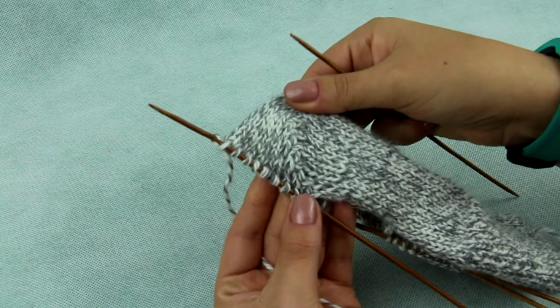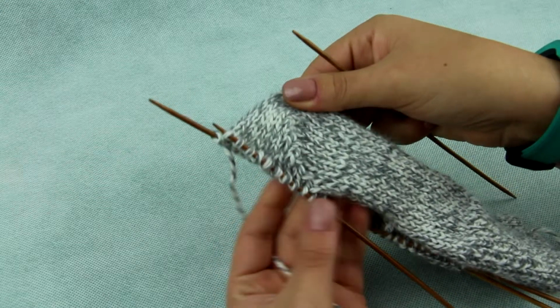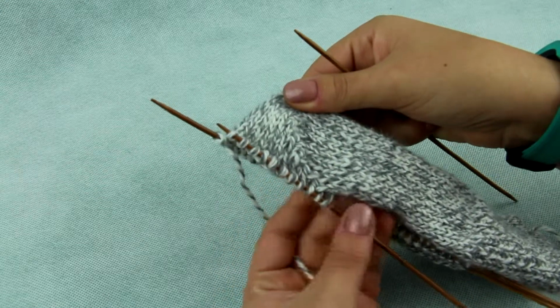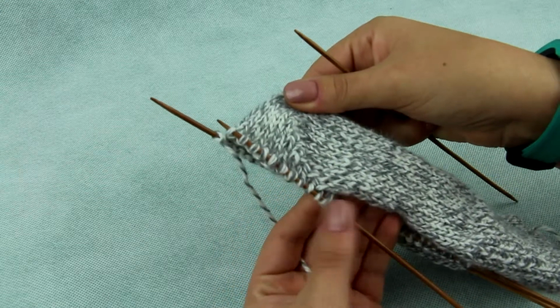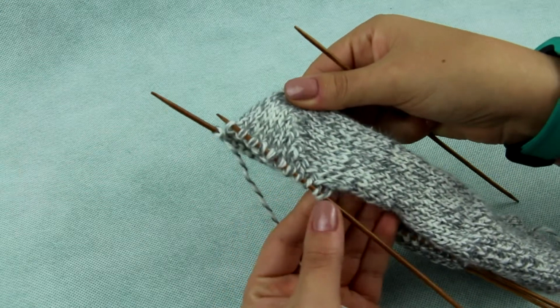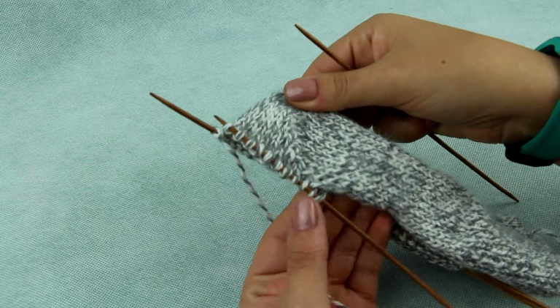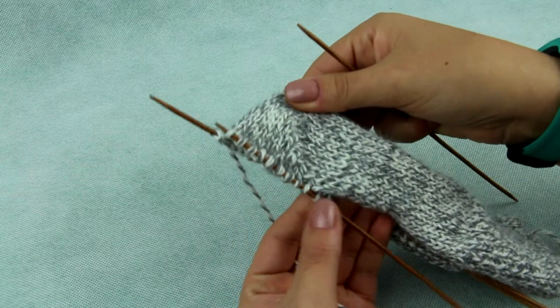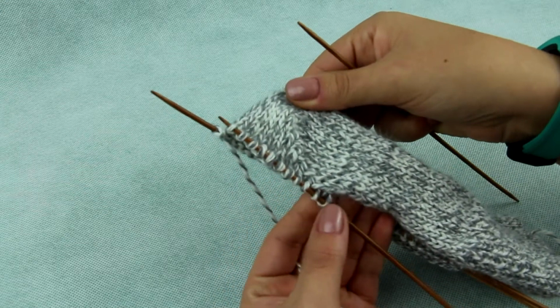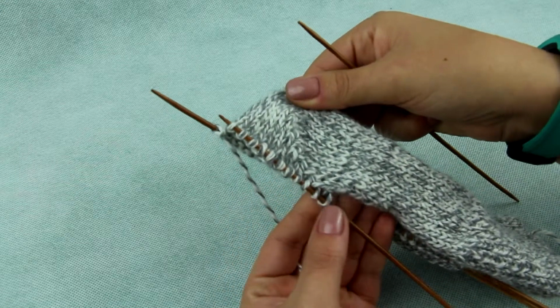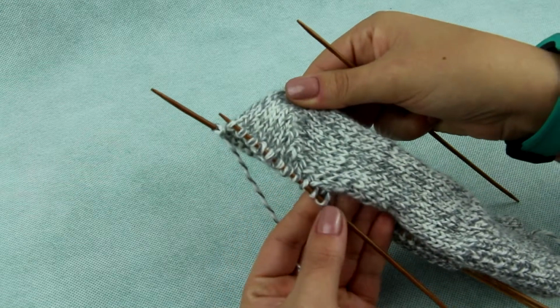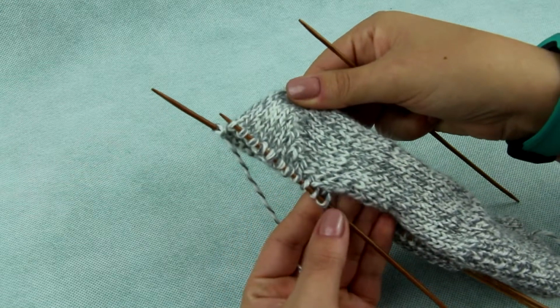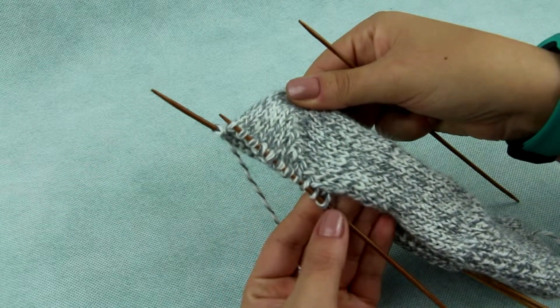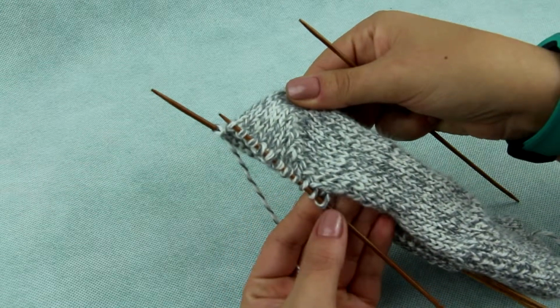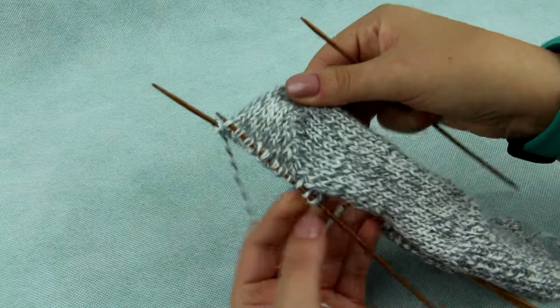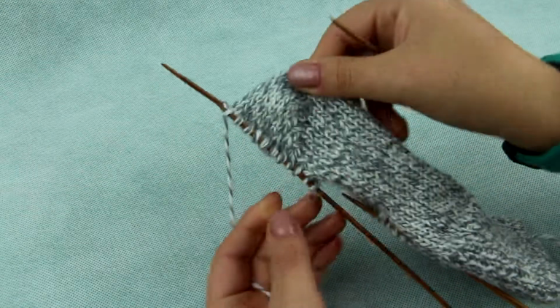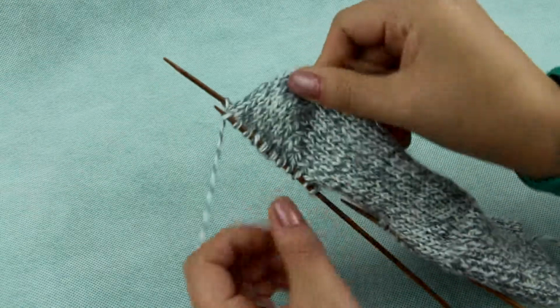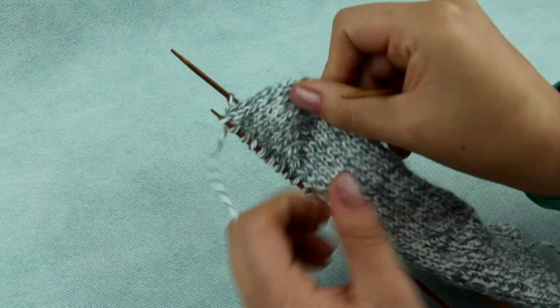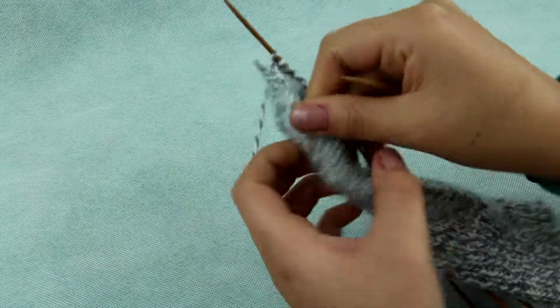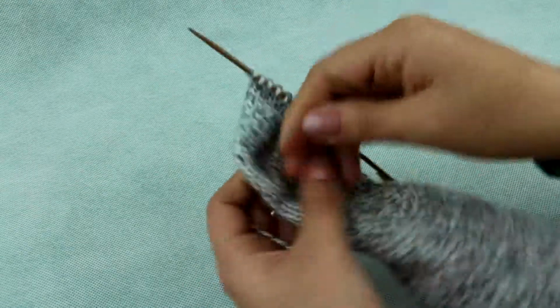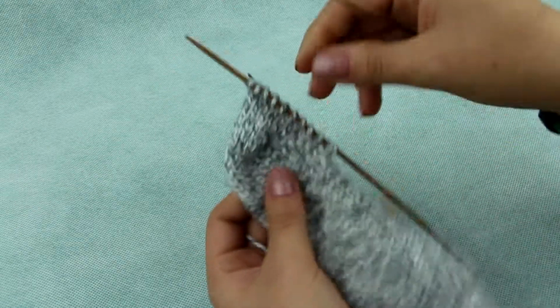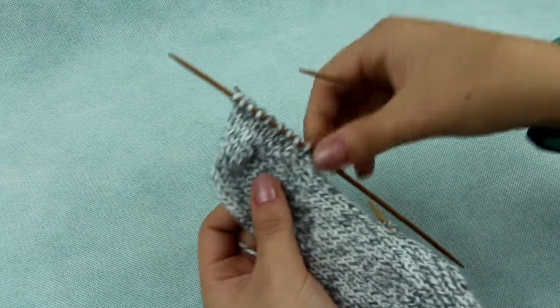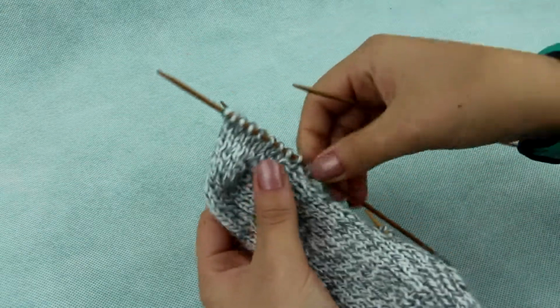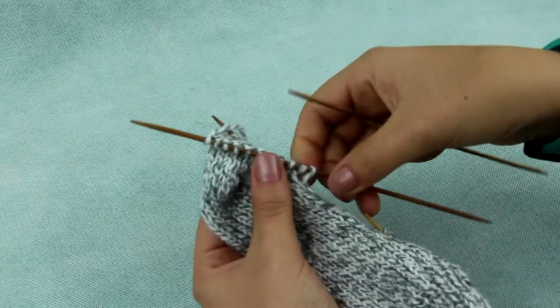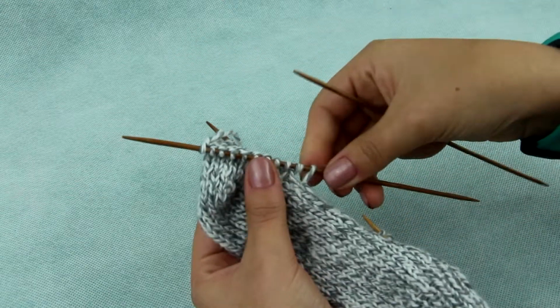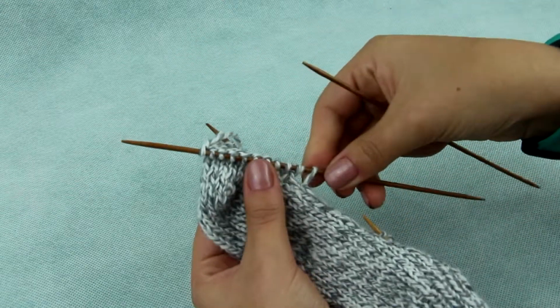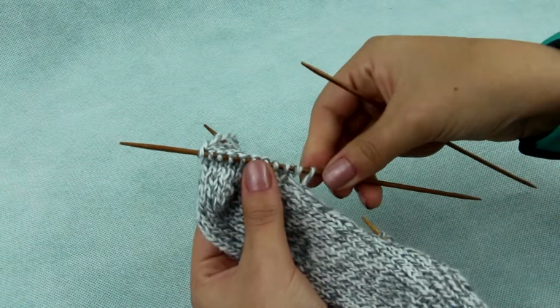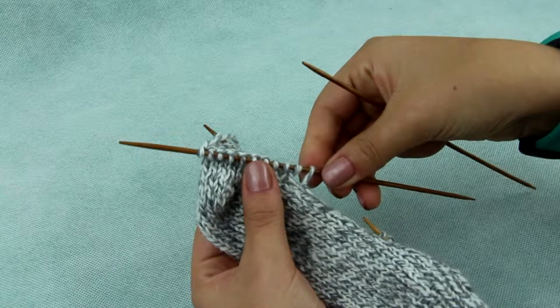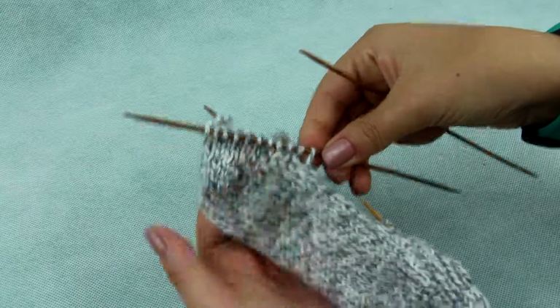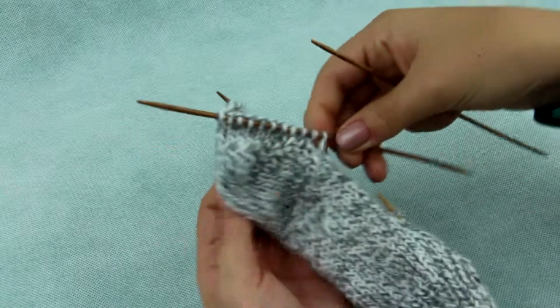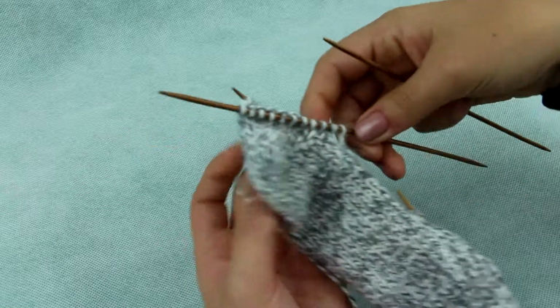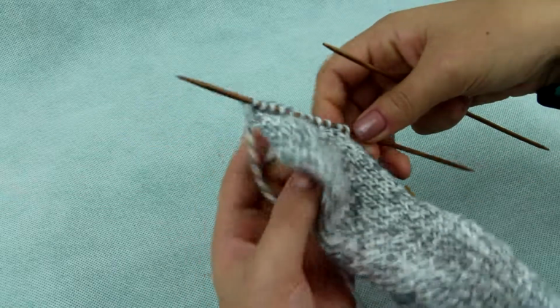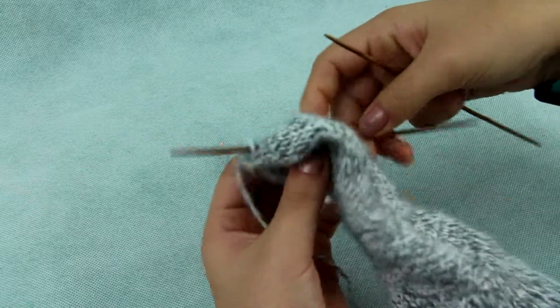Then move half of the stitches to one needle and the other half to the other. Your heel is complete.